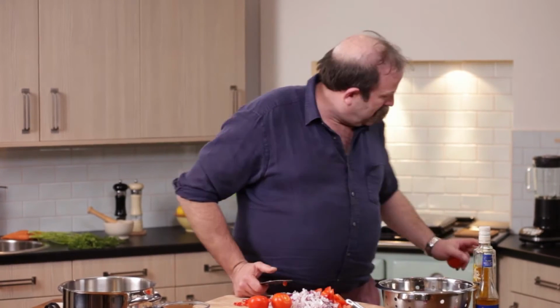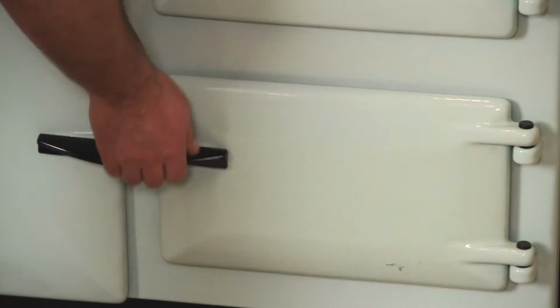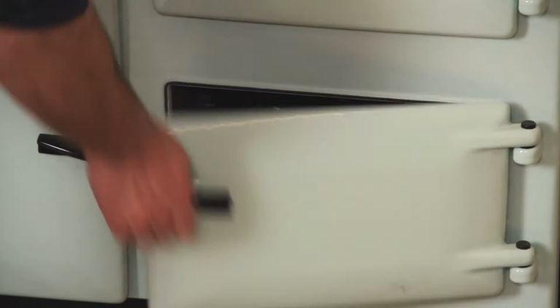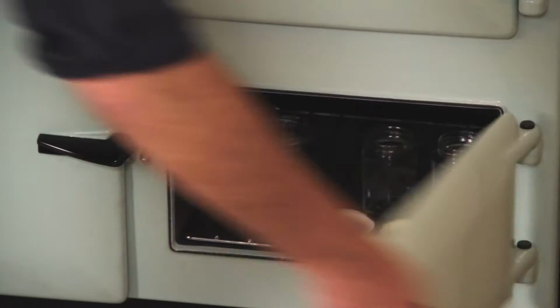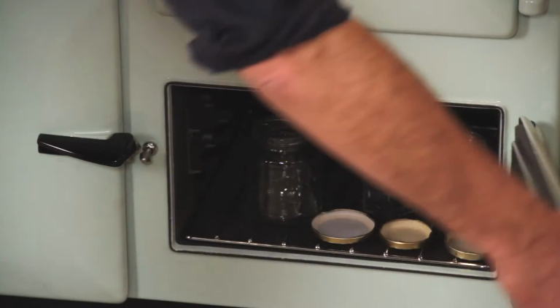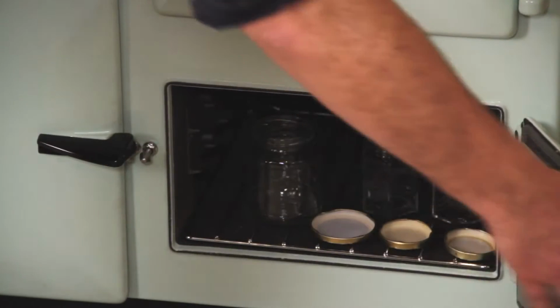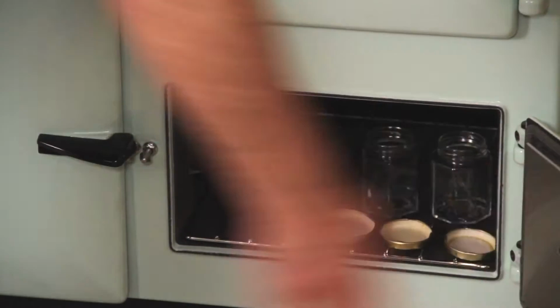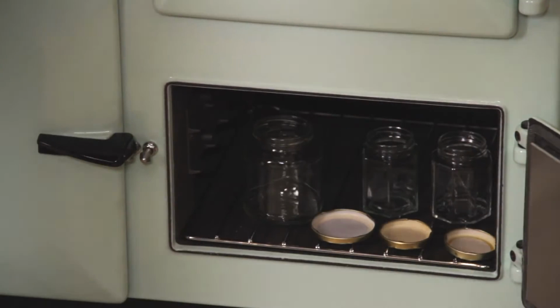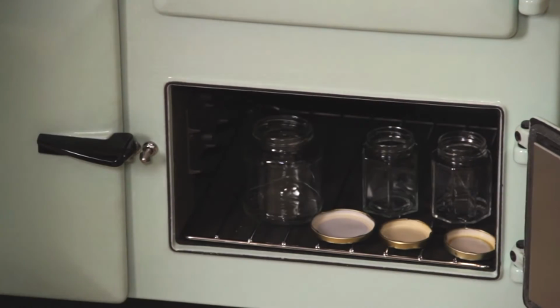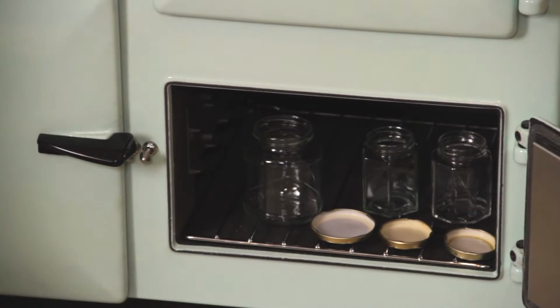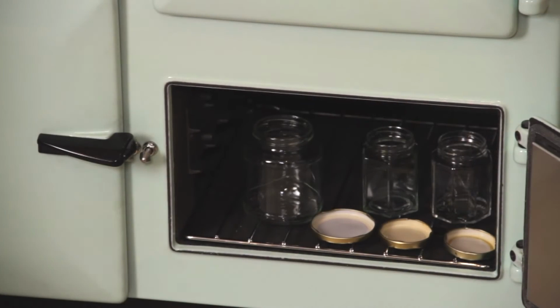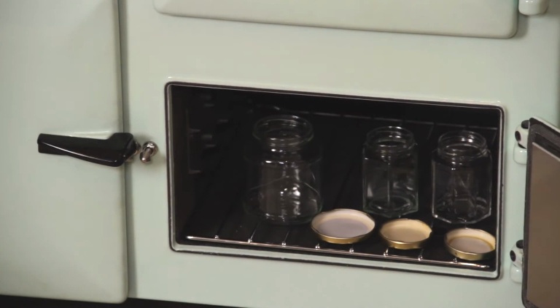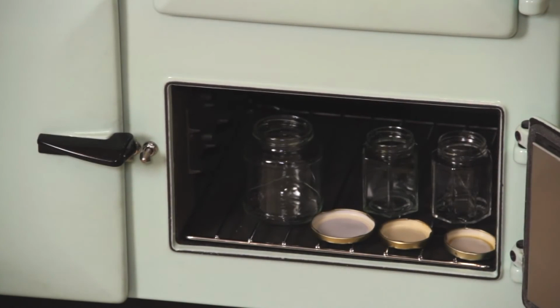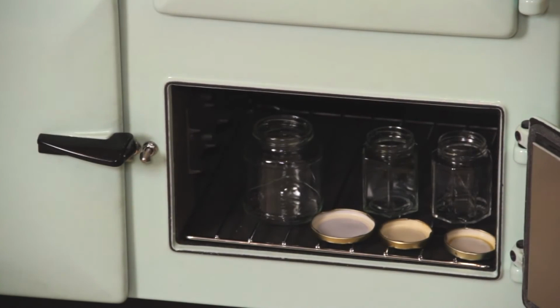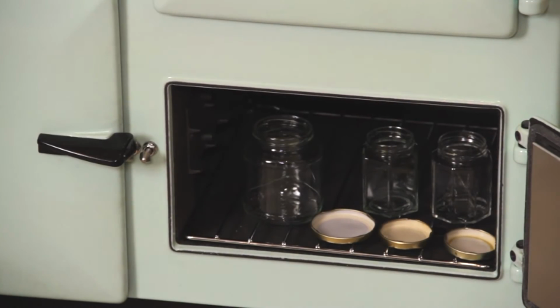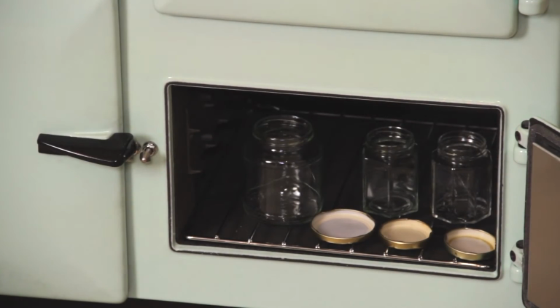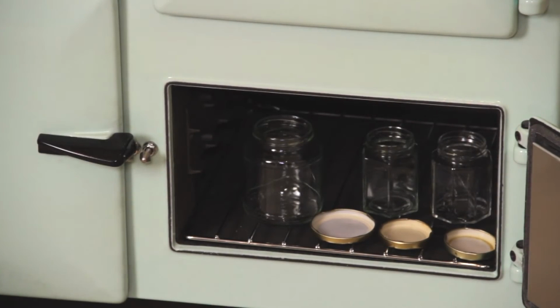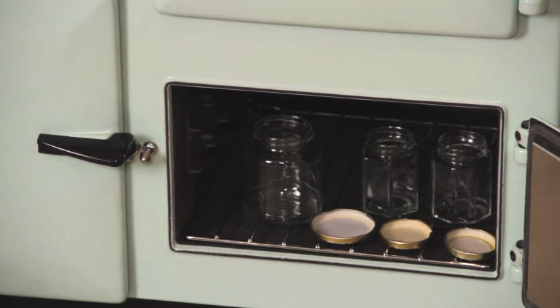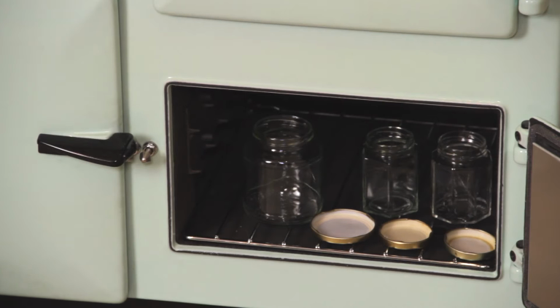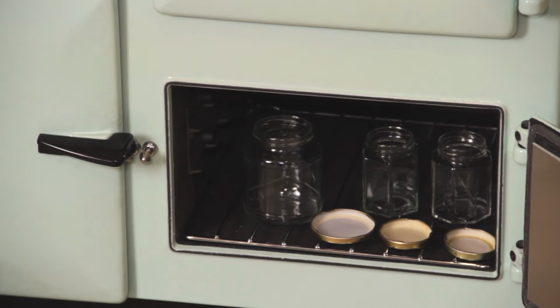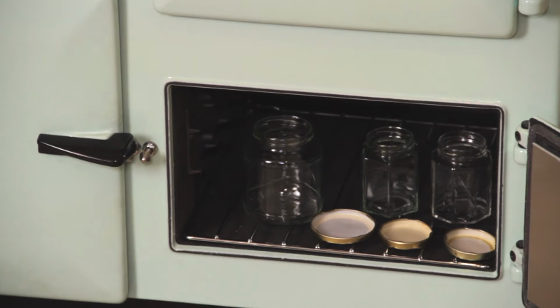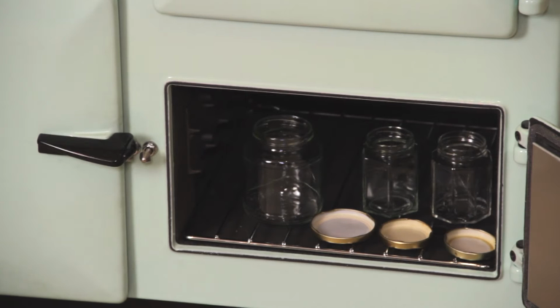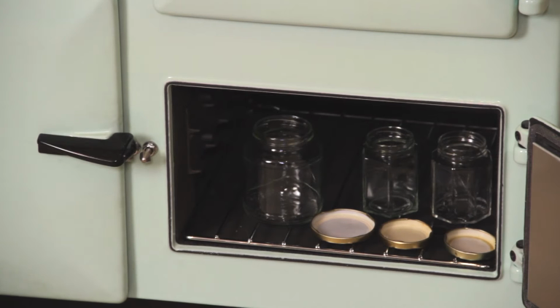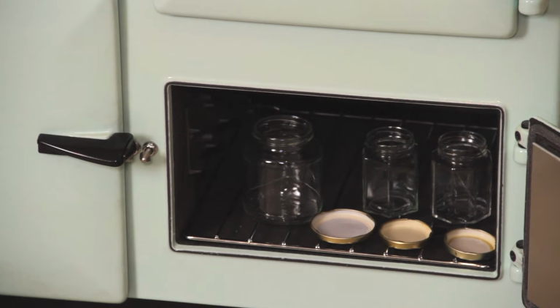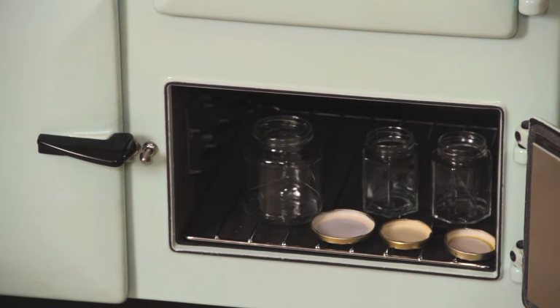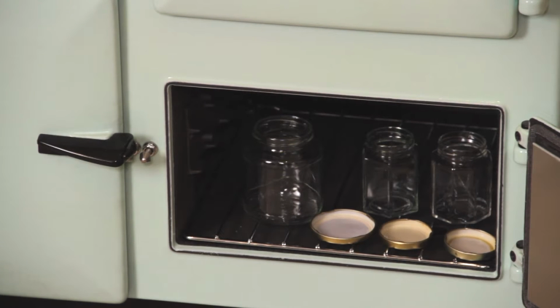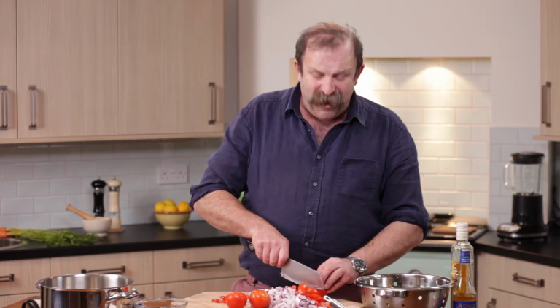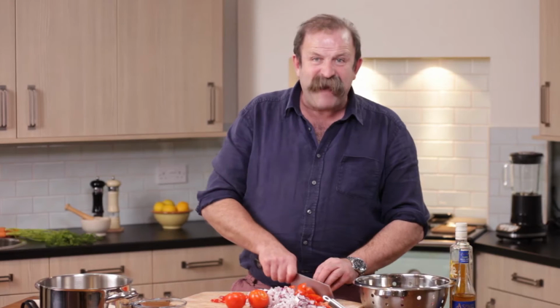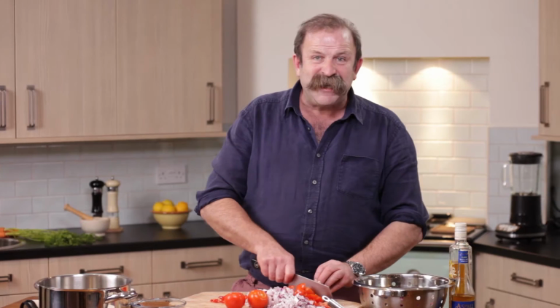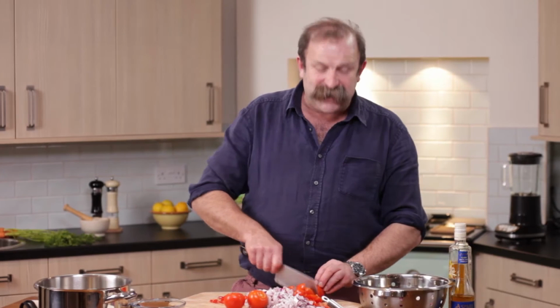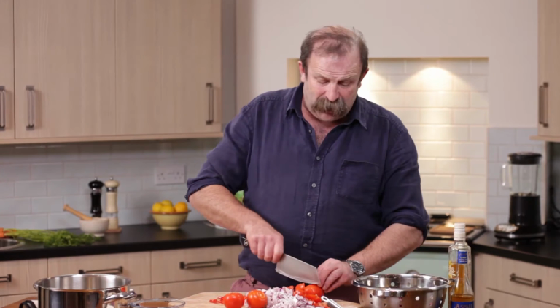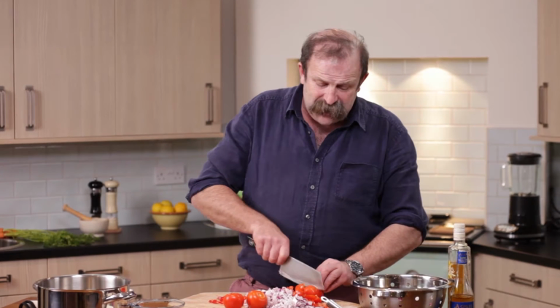The lower oven — put my jars in there. It's half the heat of the upper oven, which means leaving them in there for half an hour, everything's sterilised.